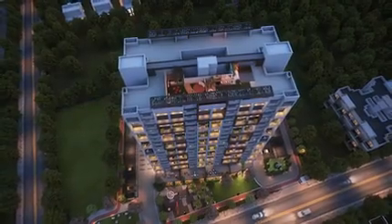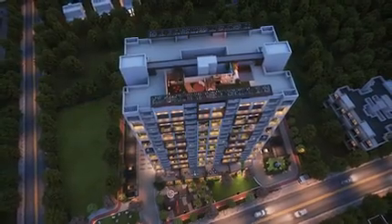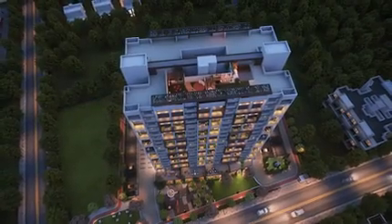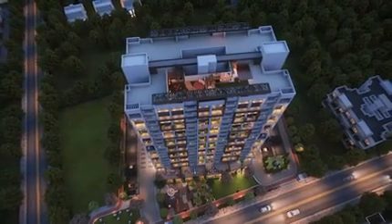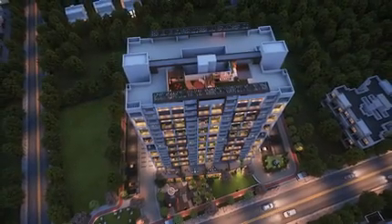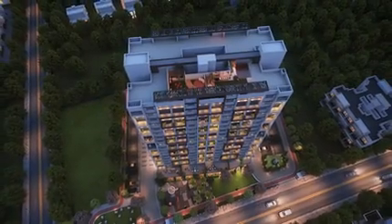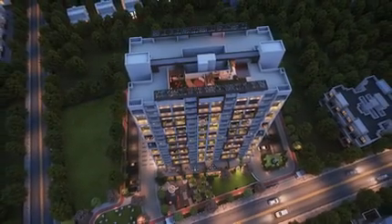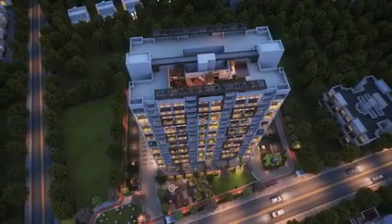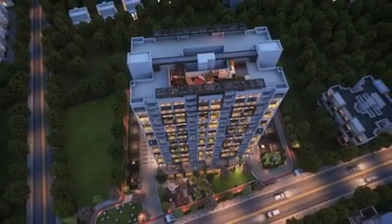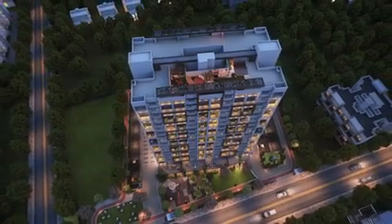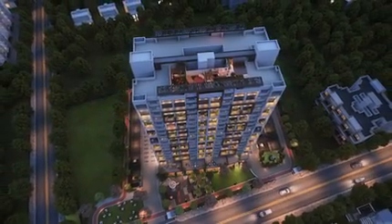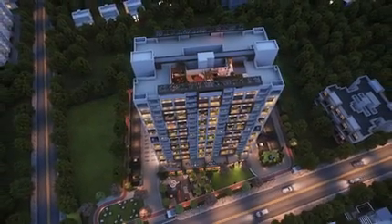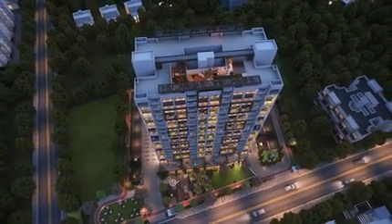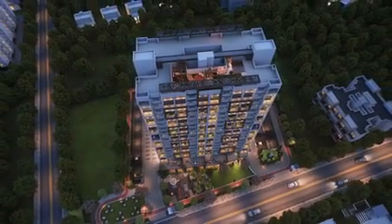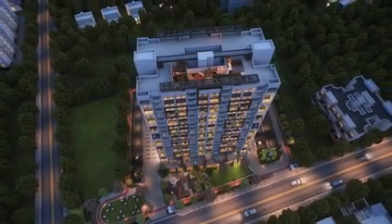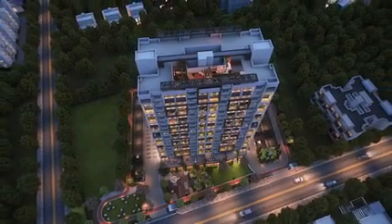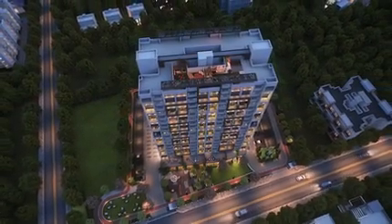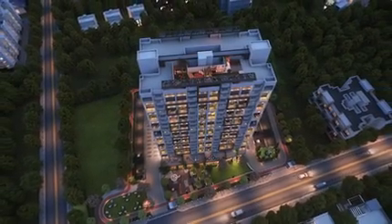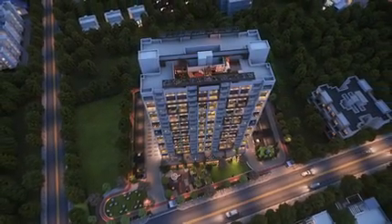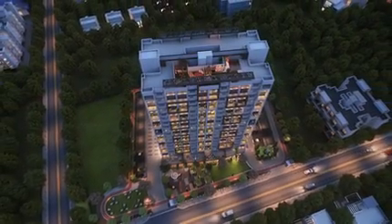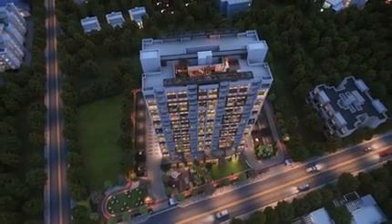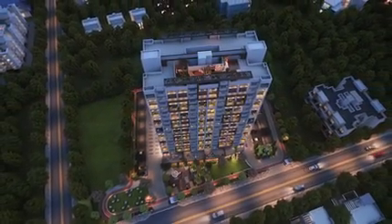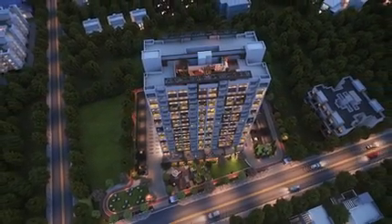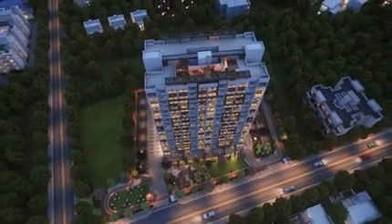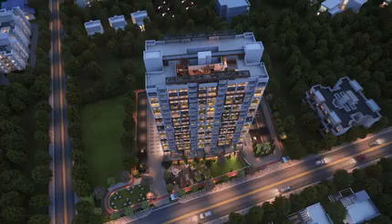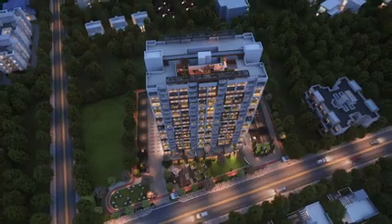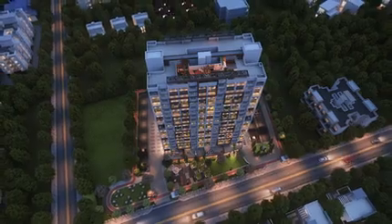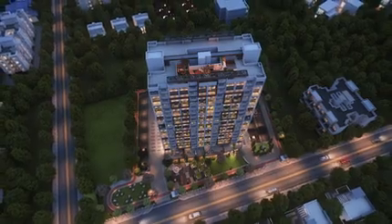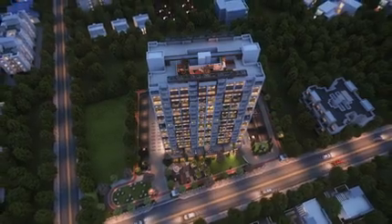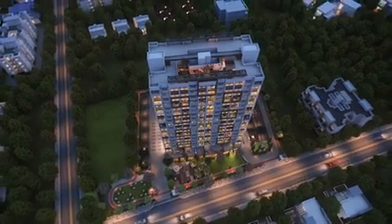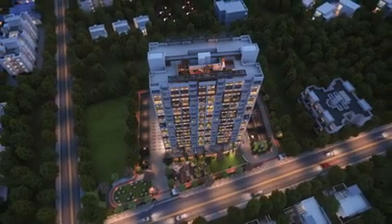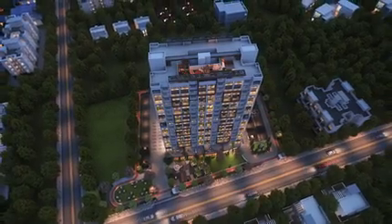Undoubtedly, Global Lifestyle is the home you and your family are sure to cherish.